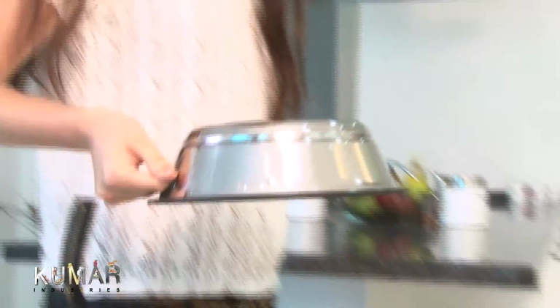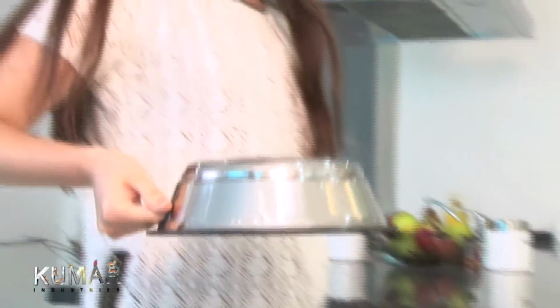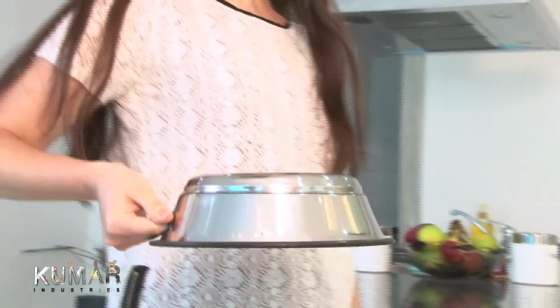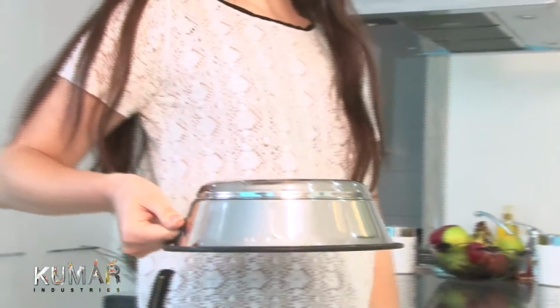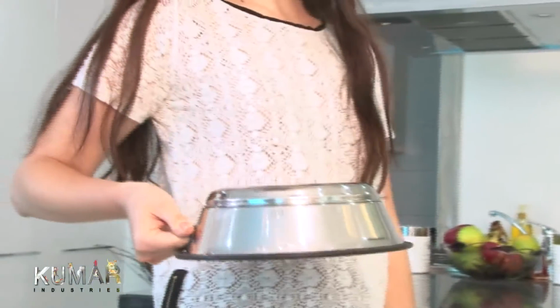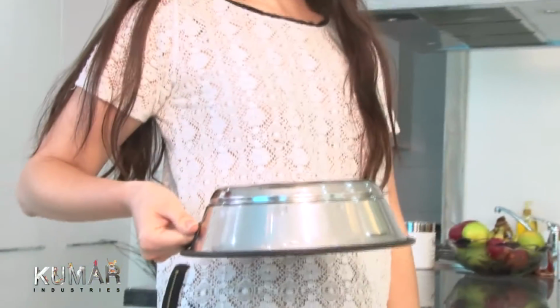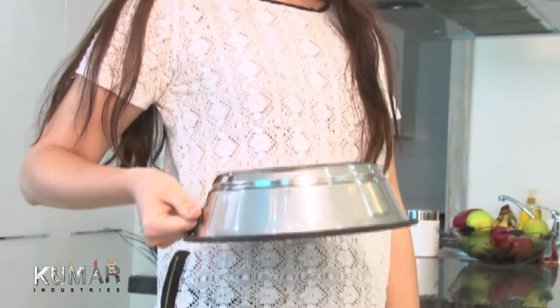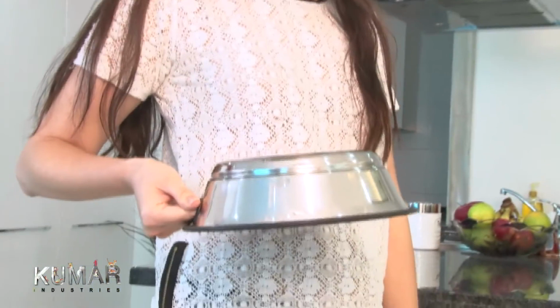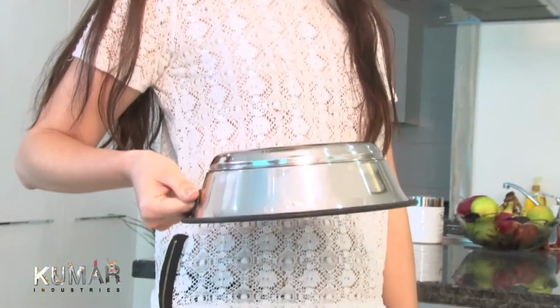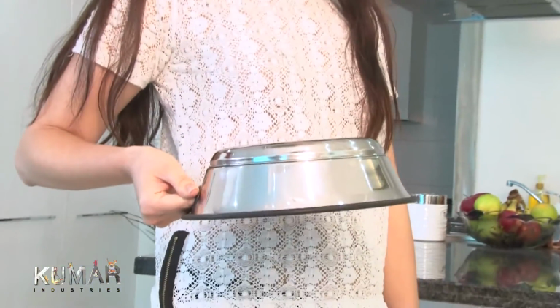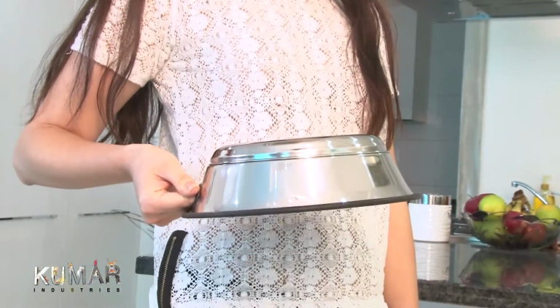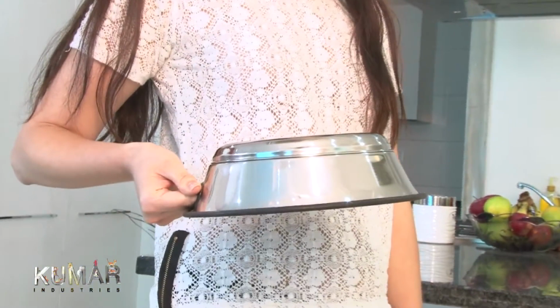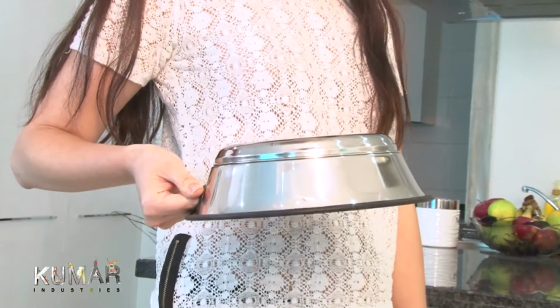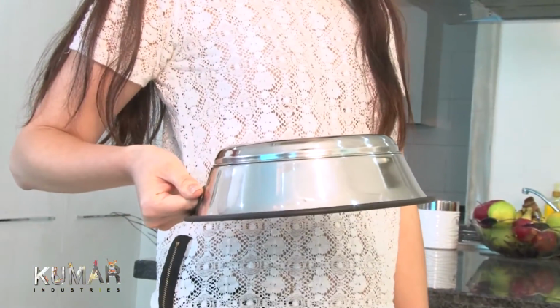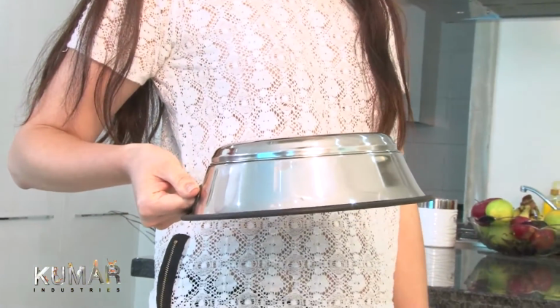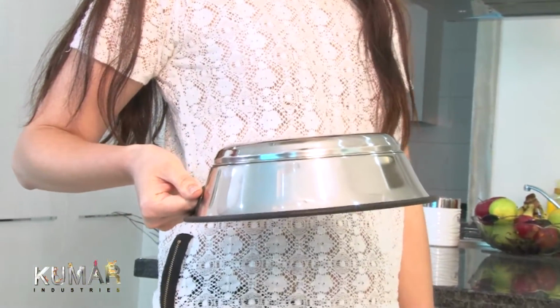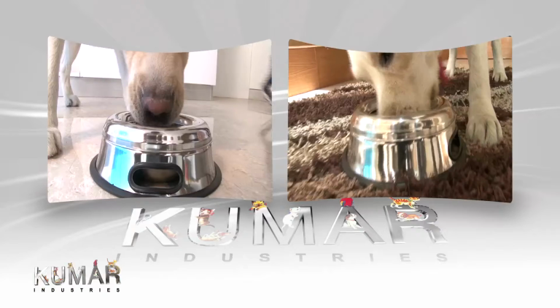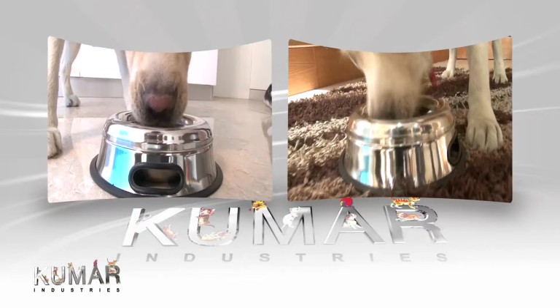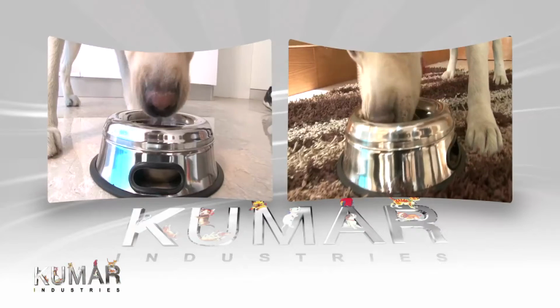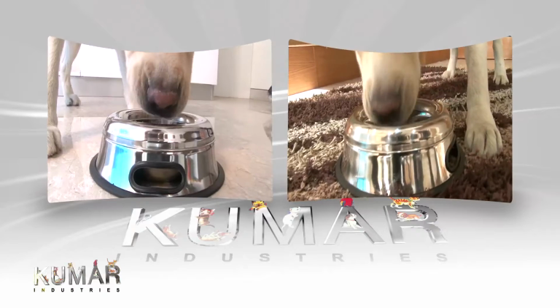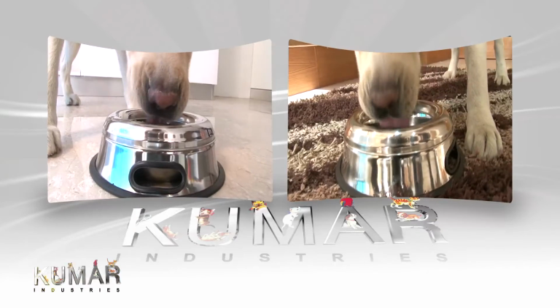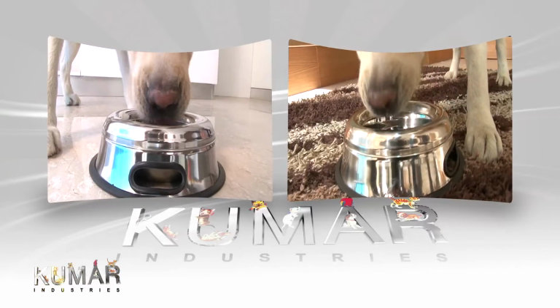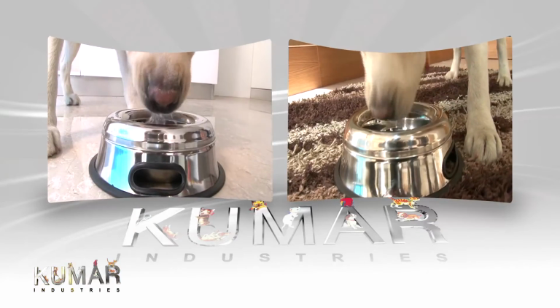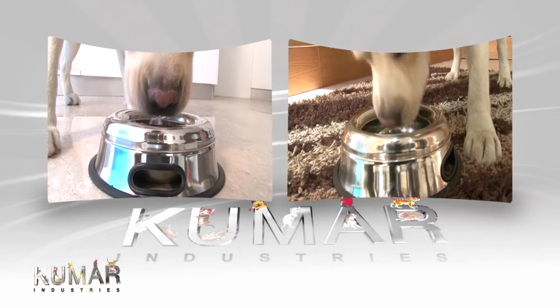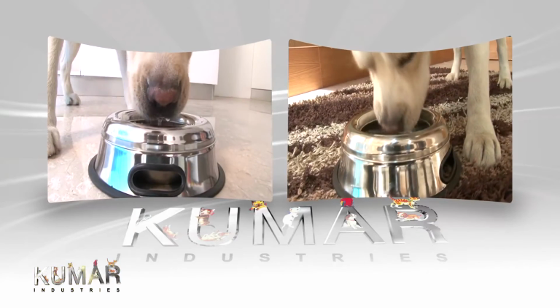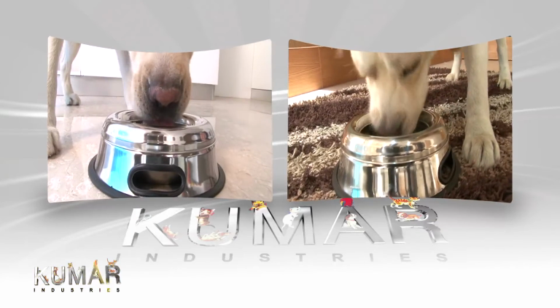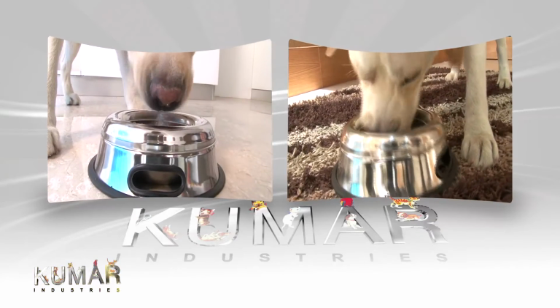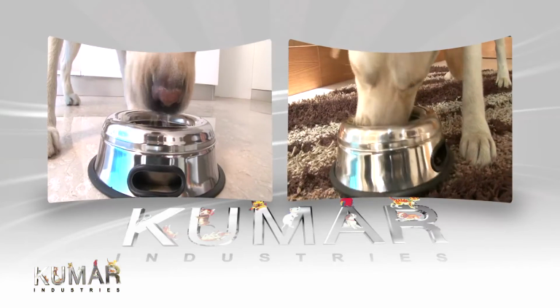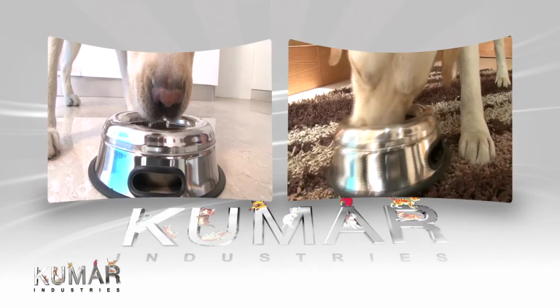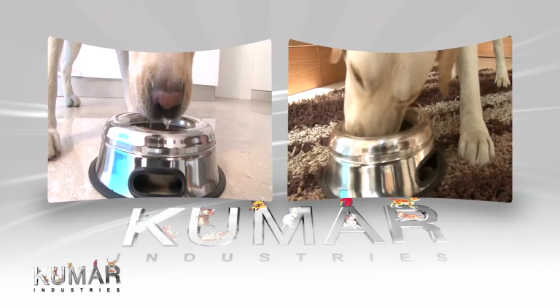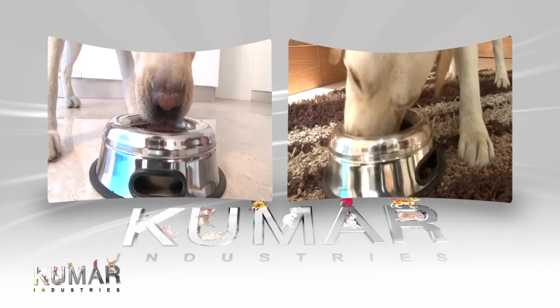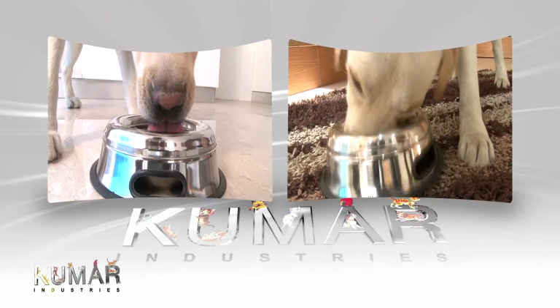Wow! Great hygiene with simple maintenance. Let the pets bring joy and laughter and not the mess.